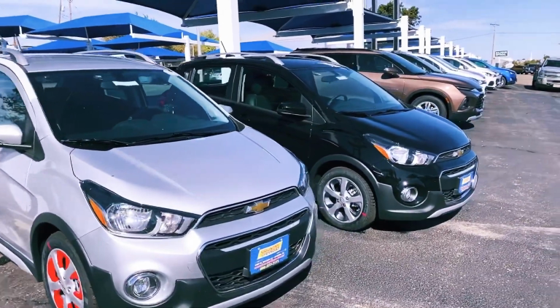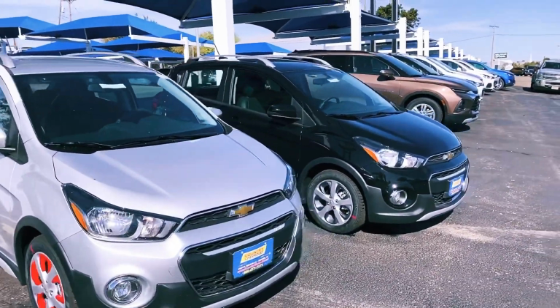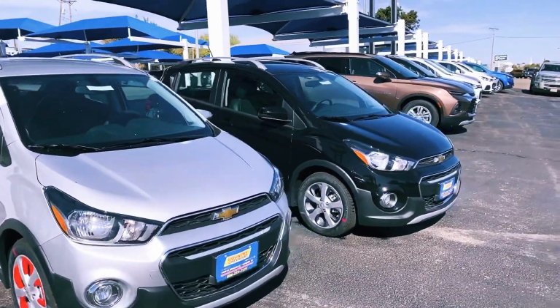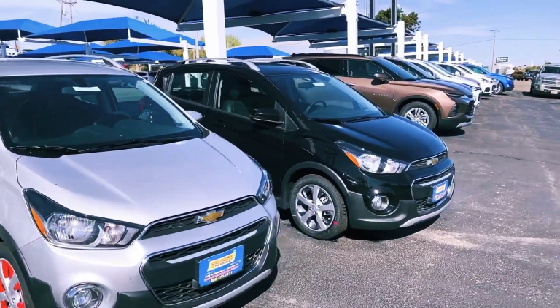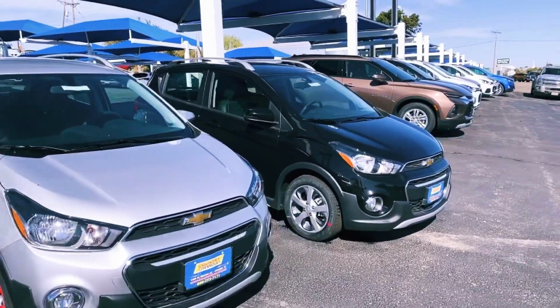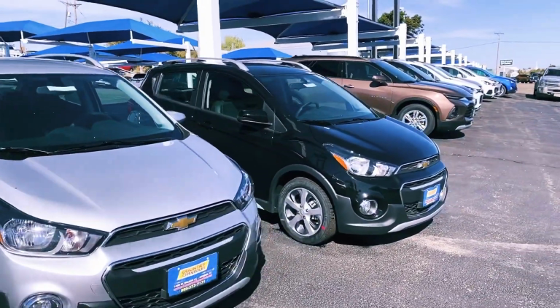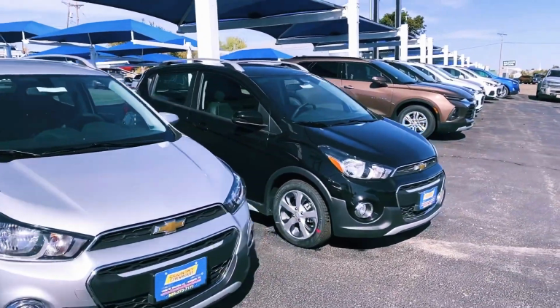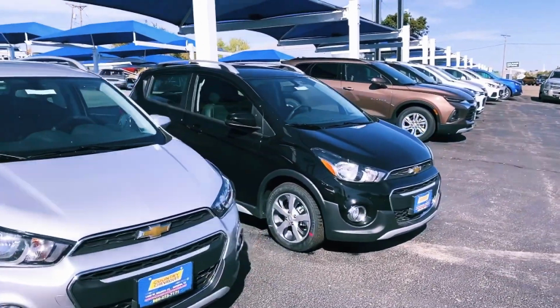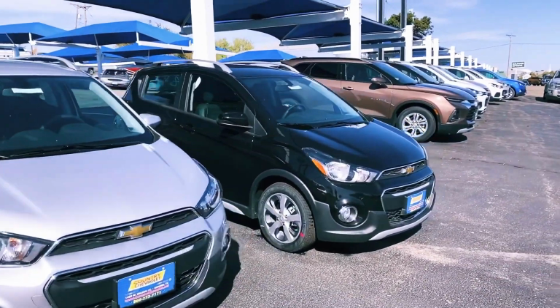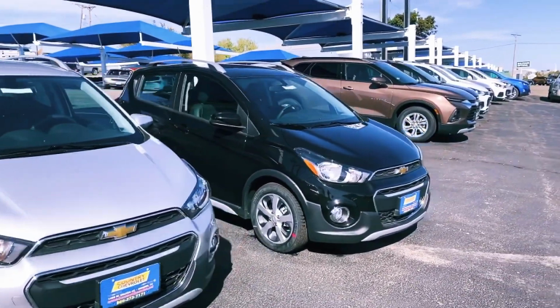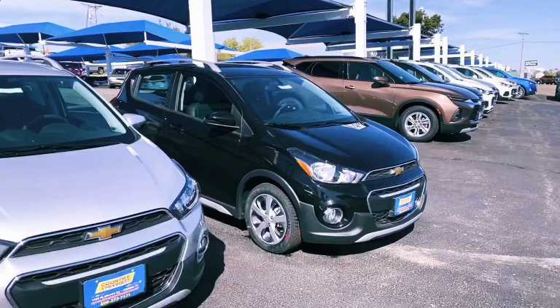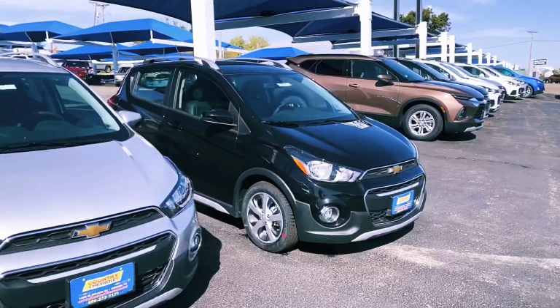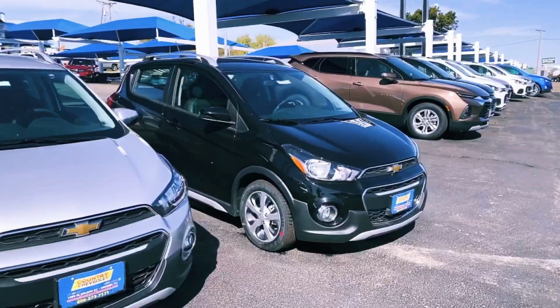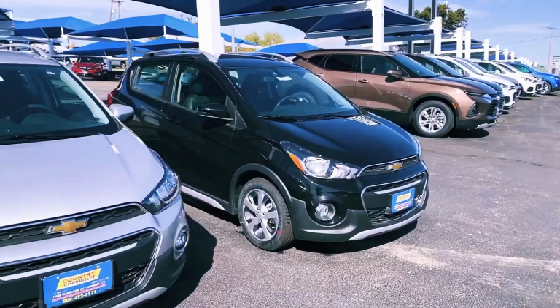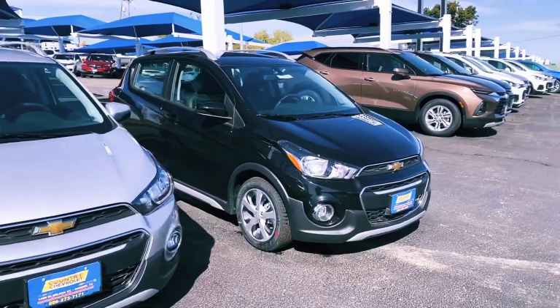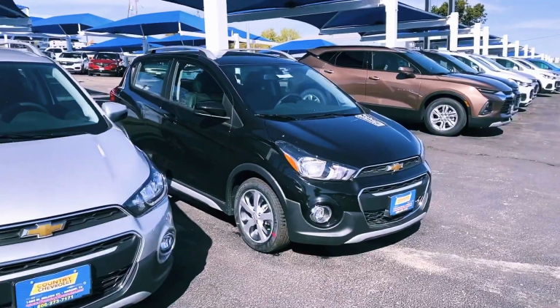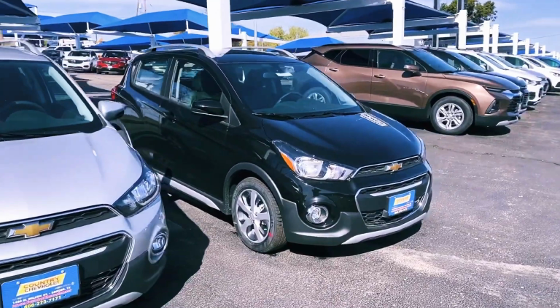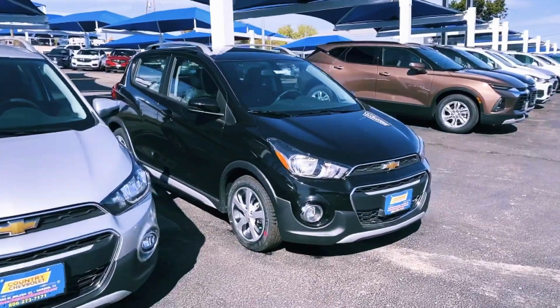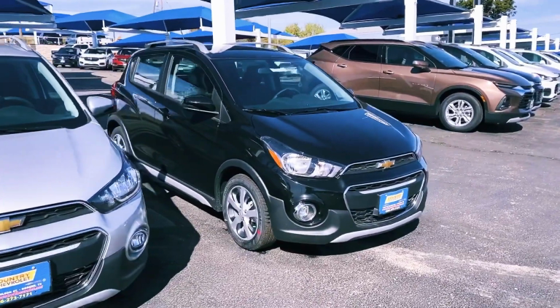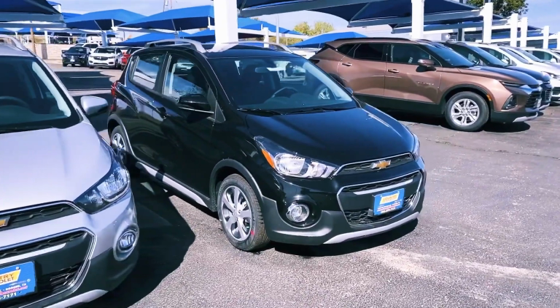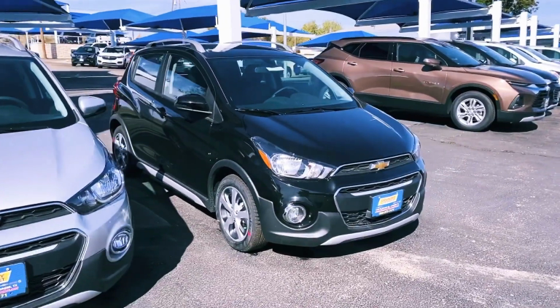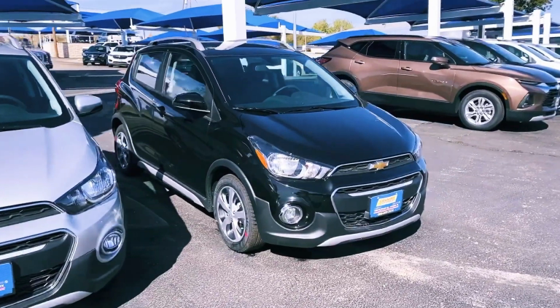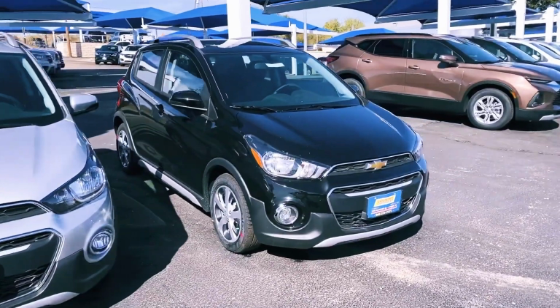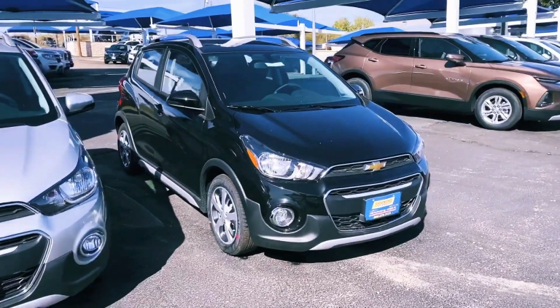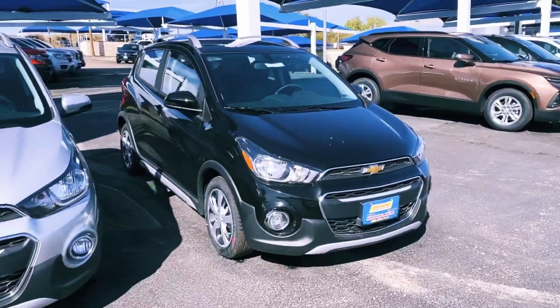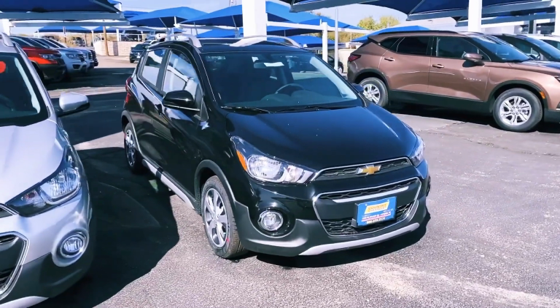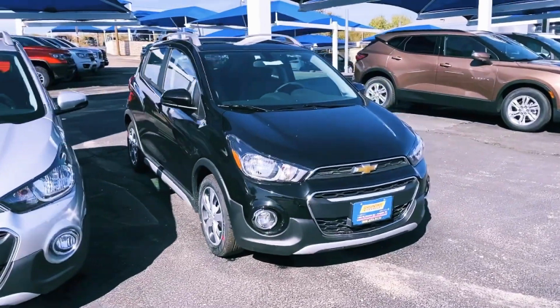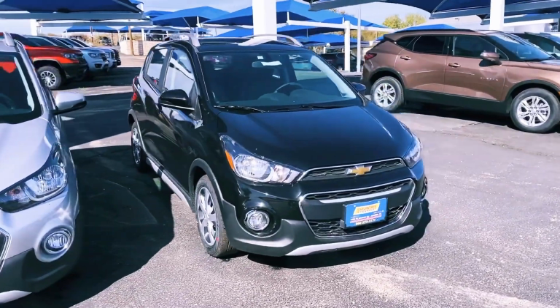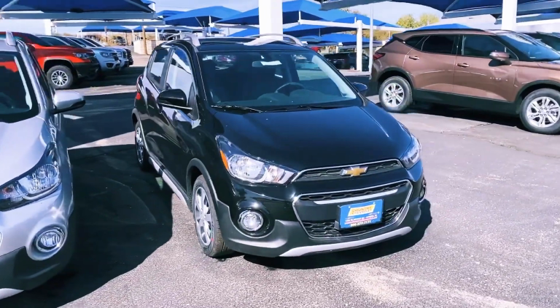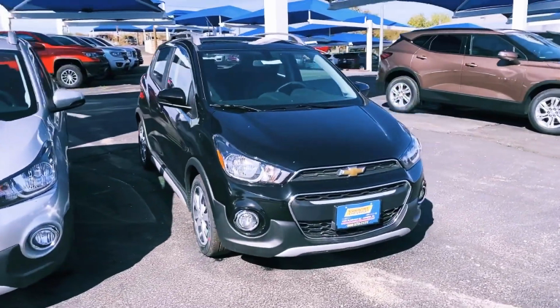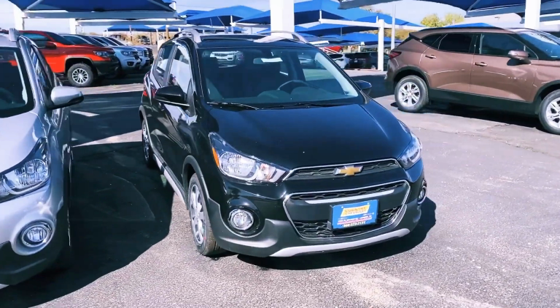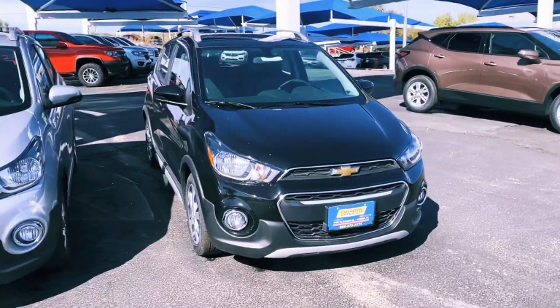Come see us. 1400 West Wilson, downtown Borger, Texas. It's Country Chevrolet. We've got a vehicle that you want.